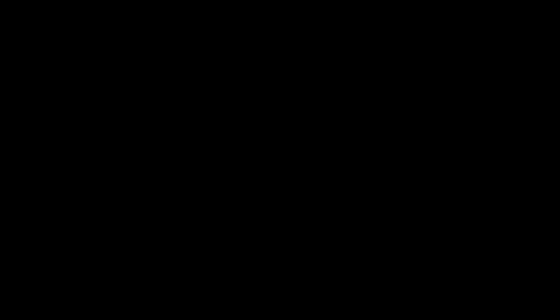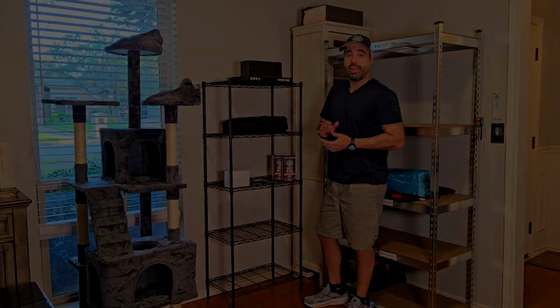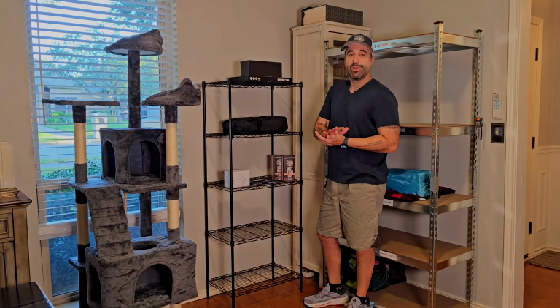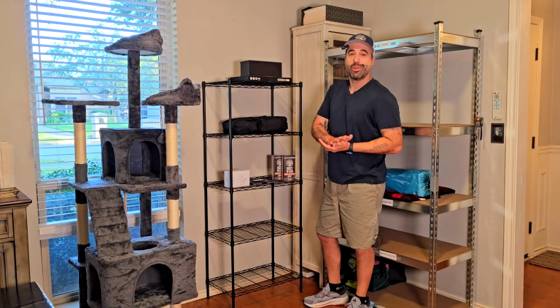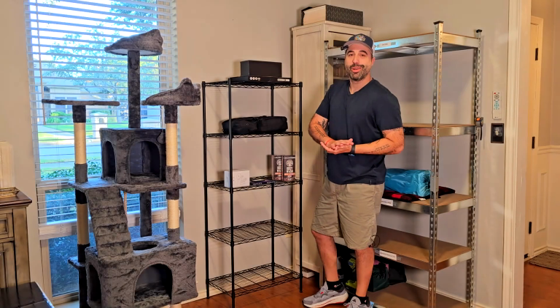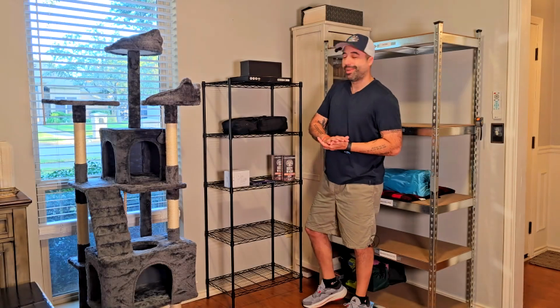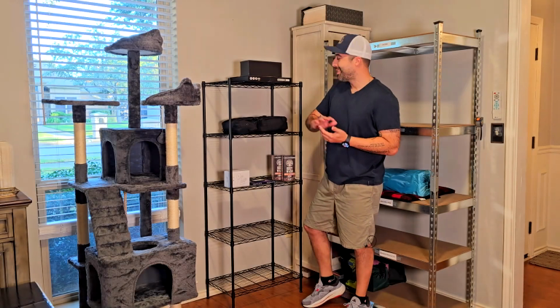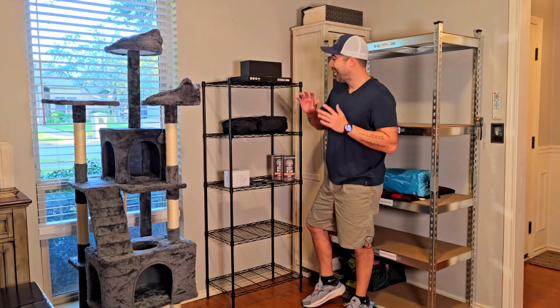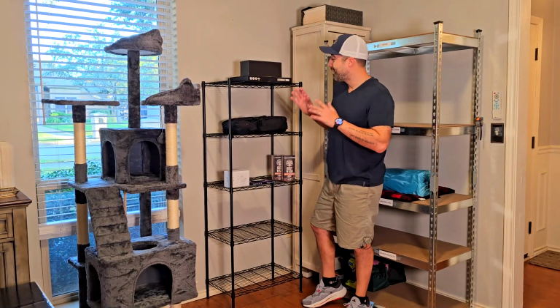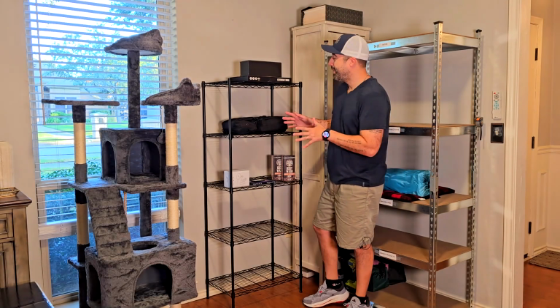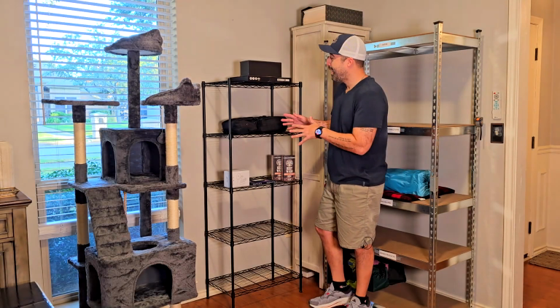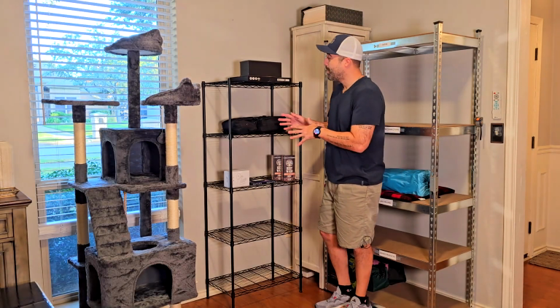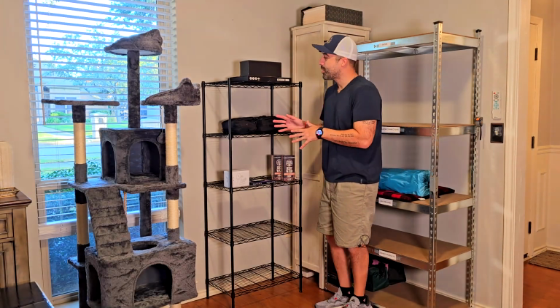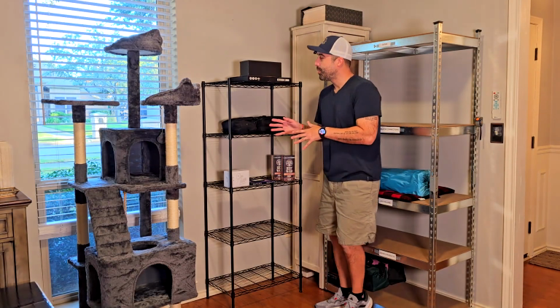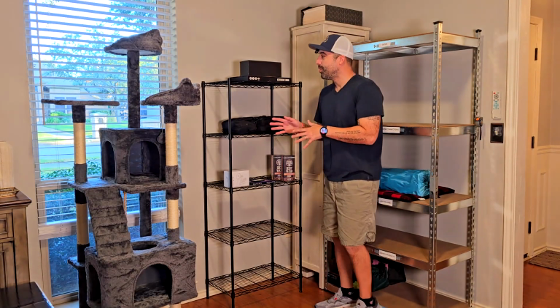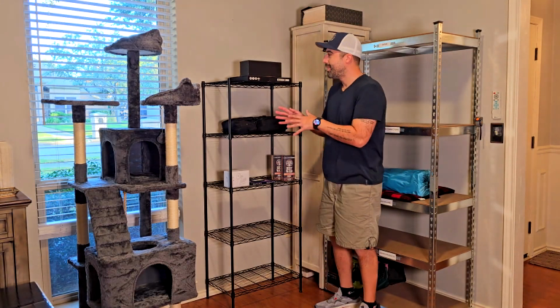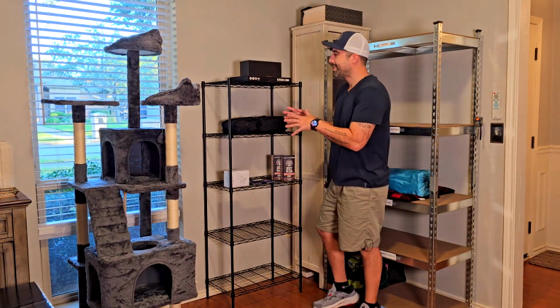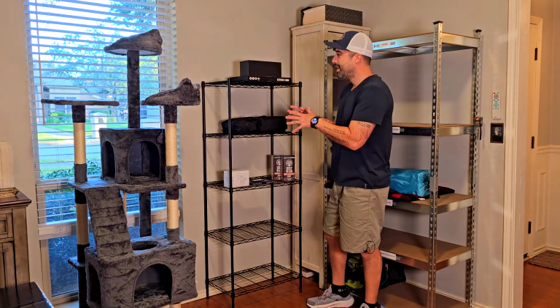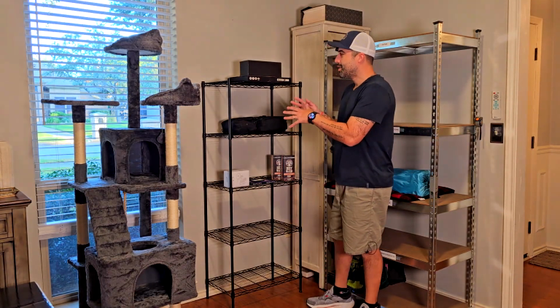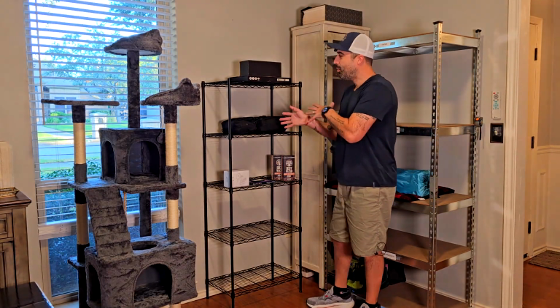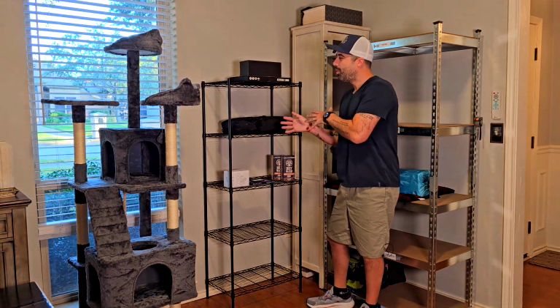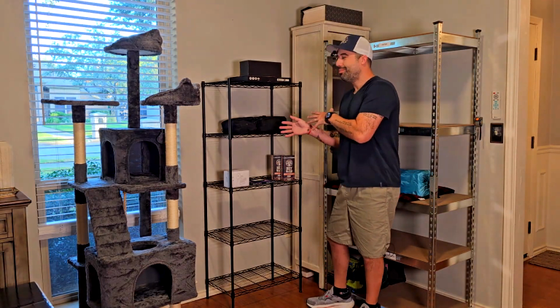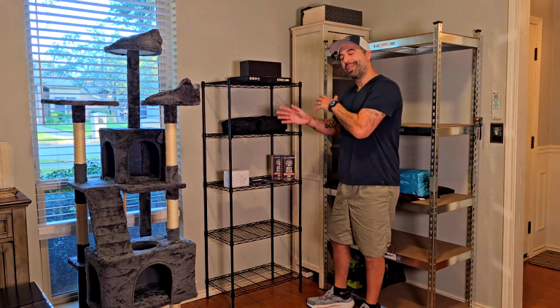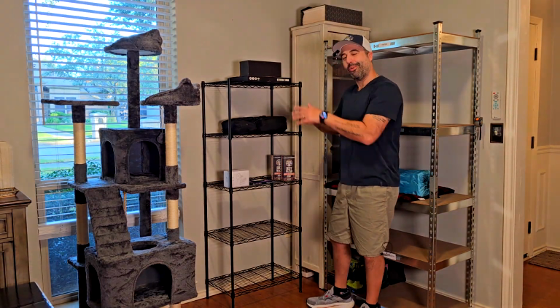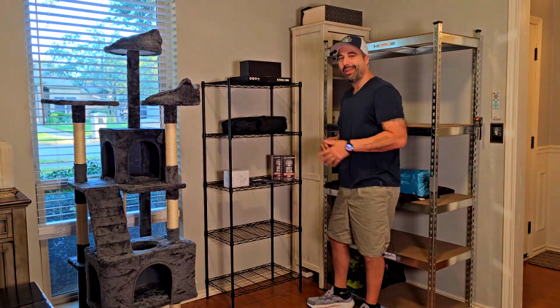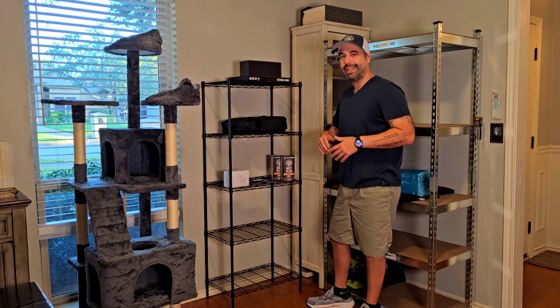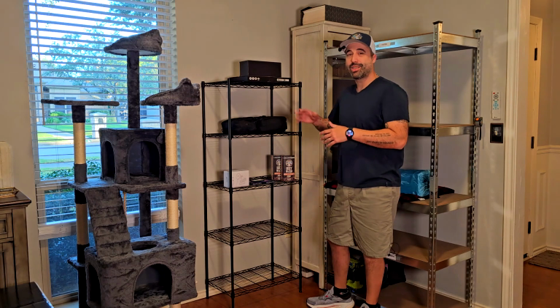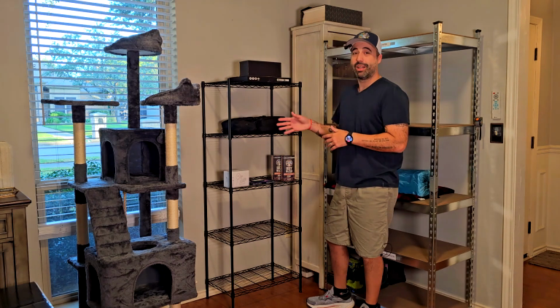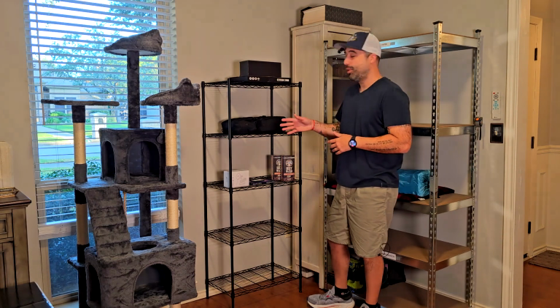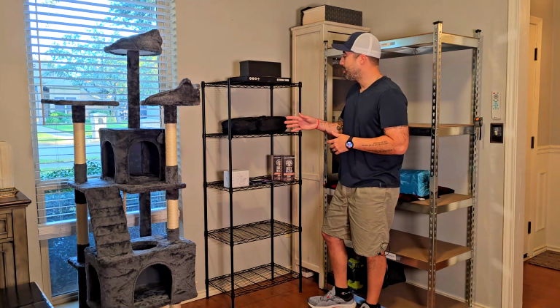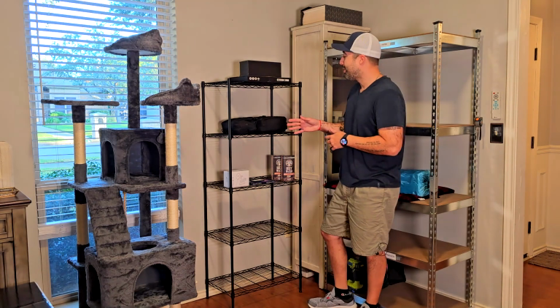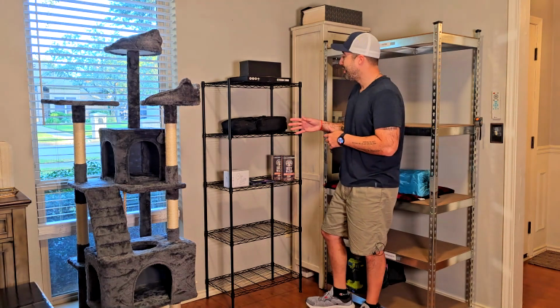Hey, how's it going? I'm Alex. And today I want to show you this small but convenient shelf unit right here.